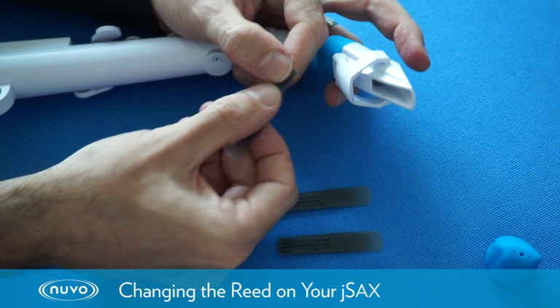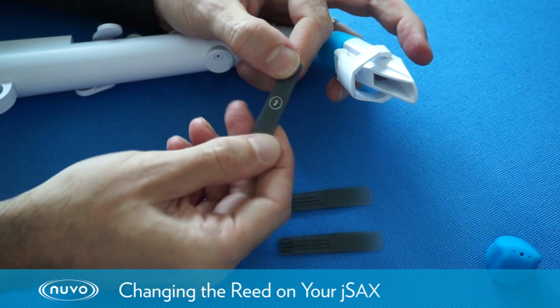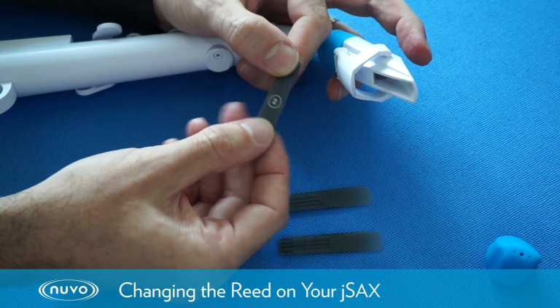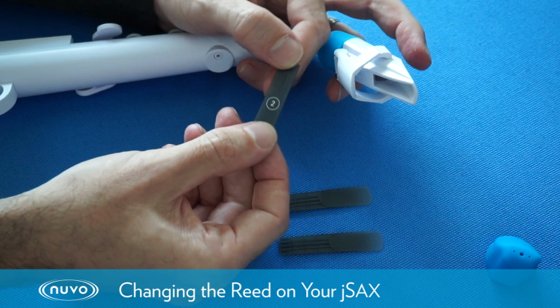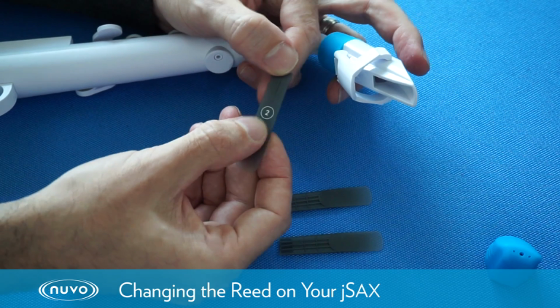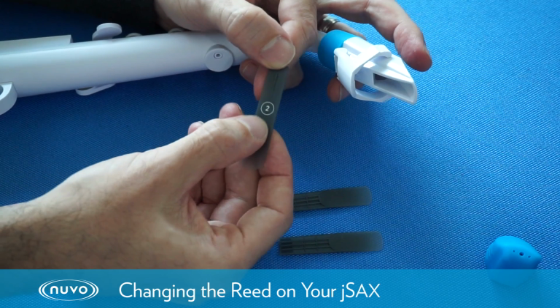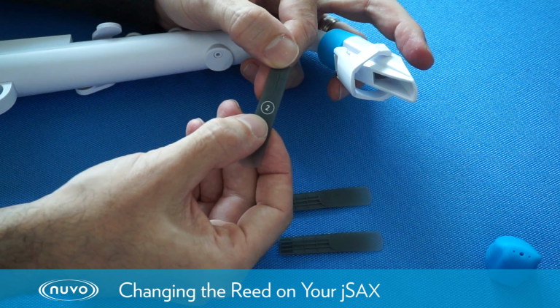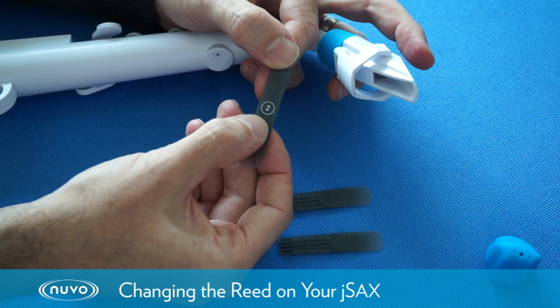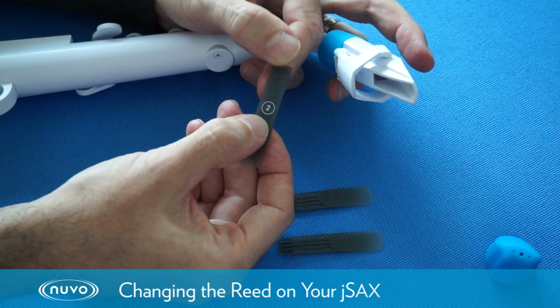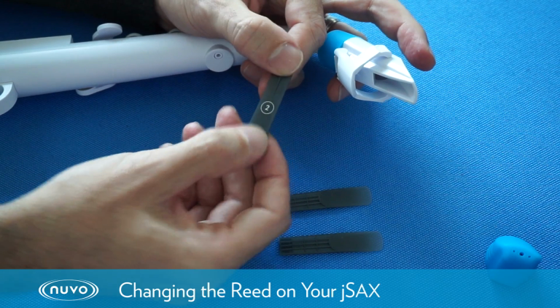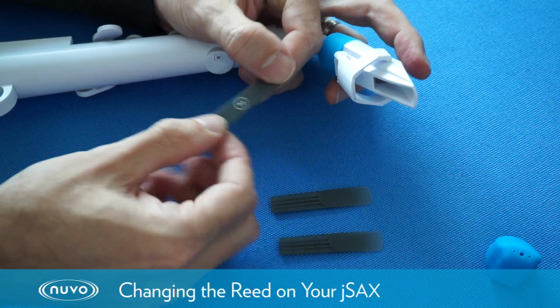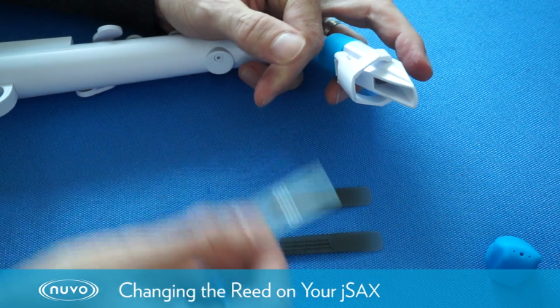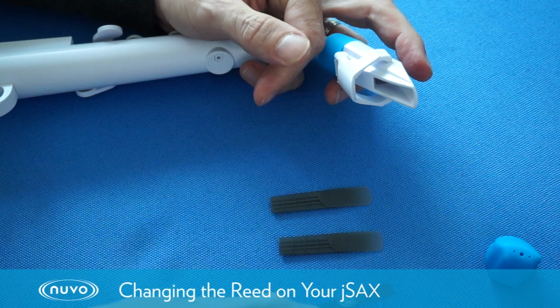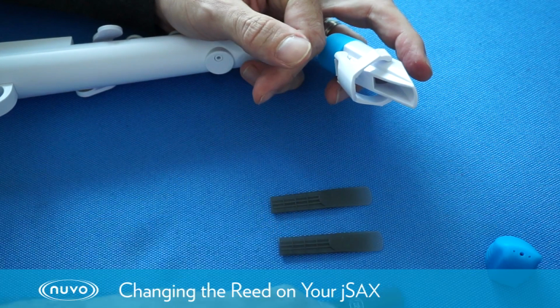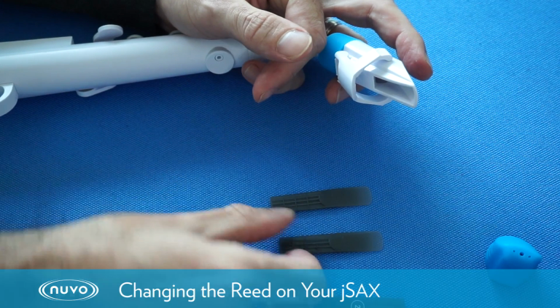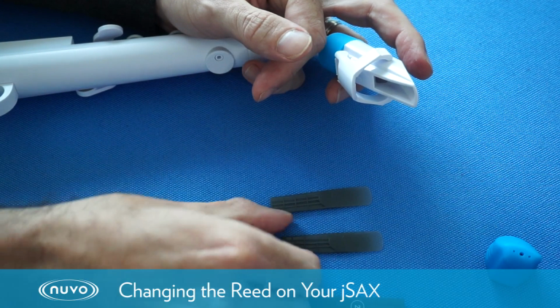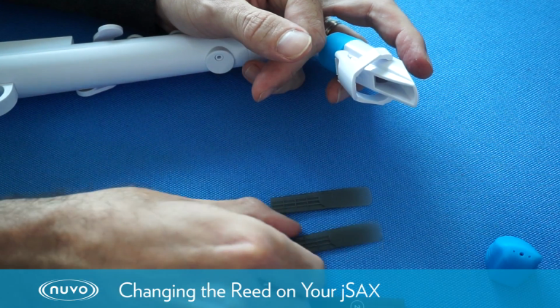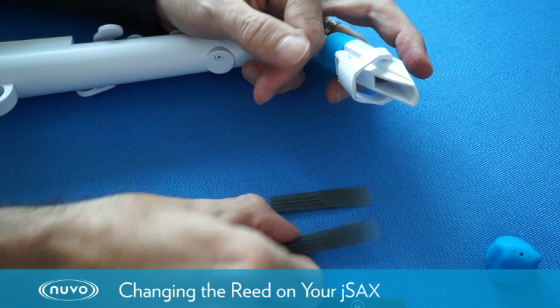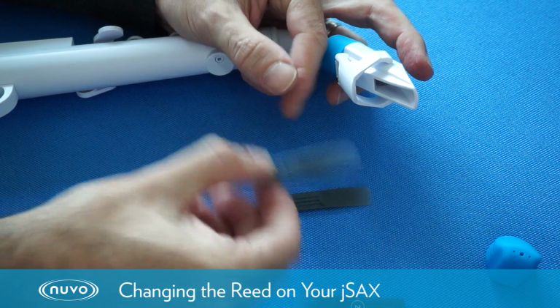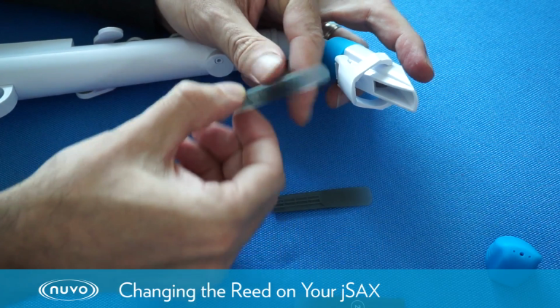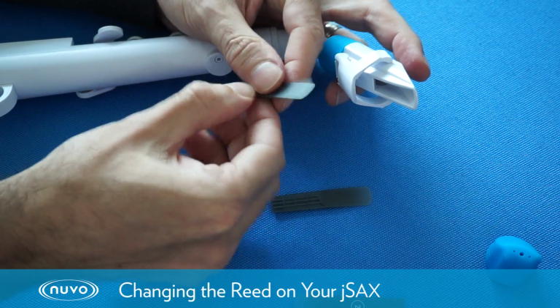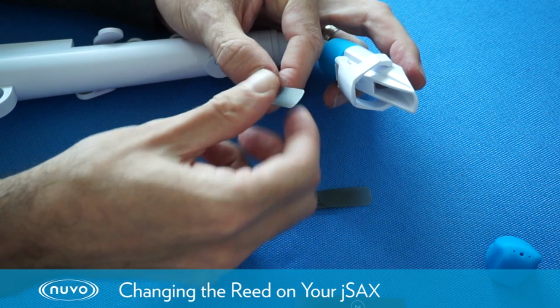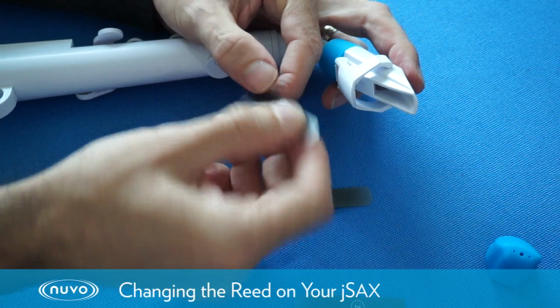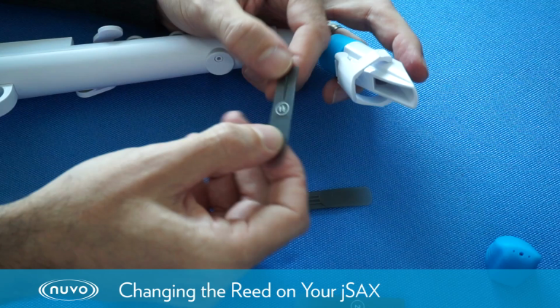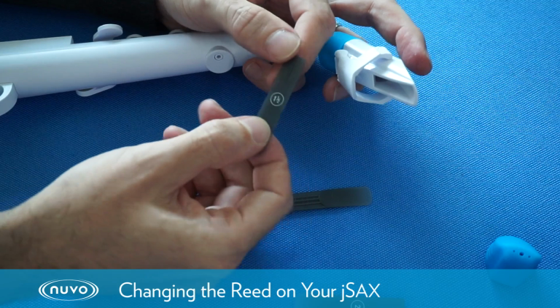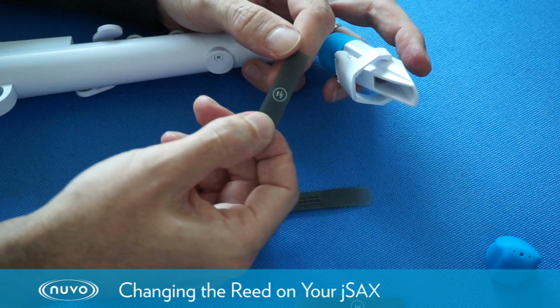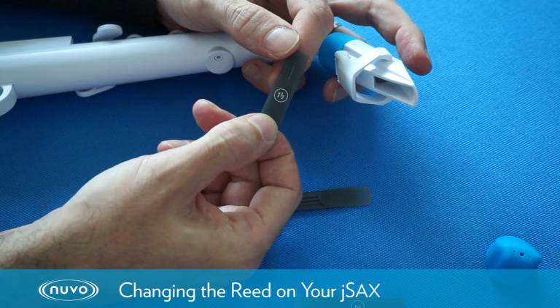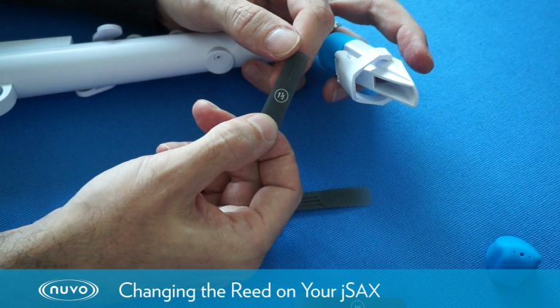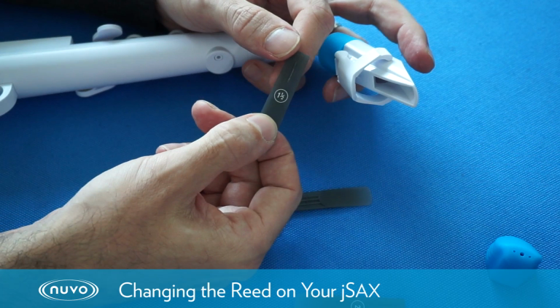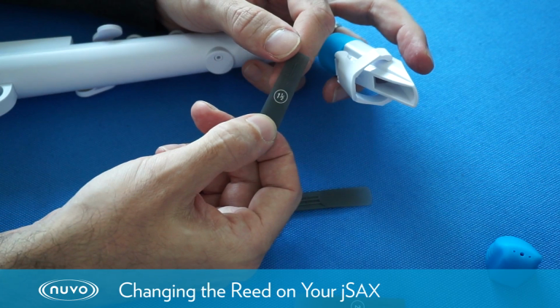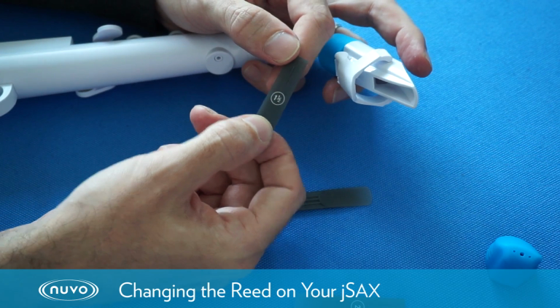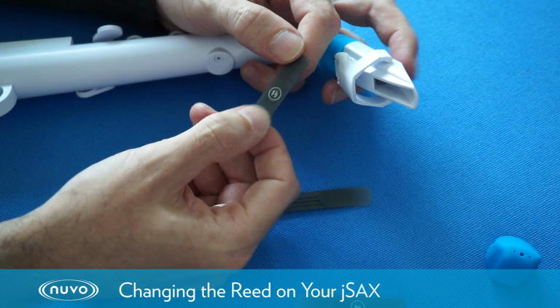This reed has a number two on it, so it's a two reed, and we're going to replace it with a one and a half reed.